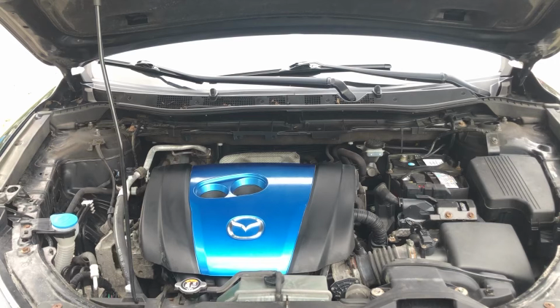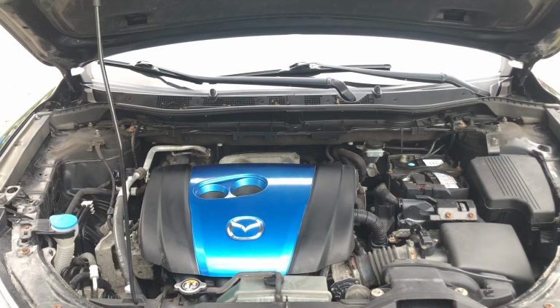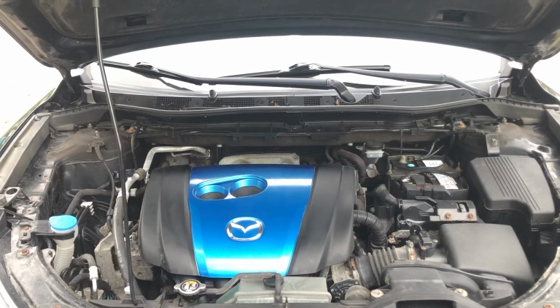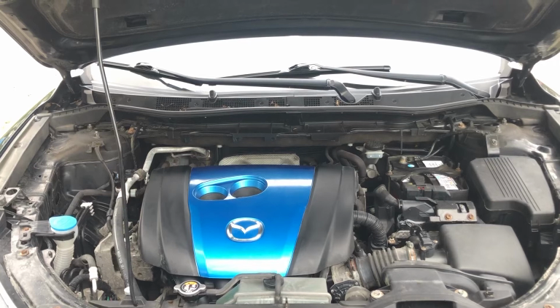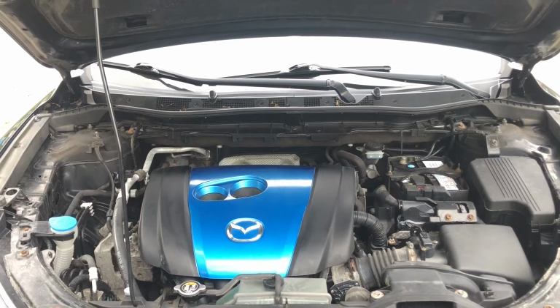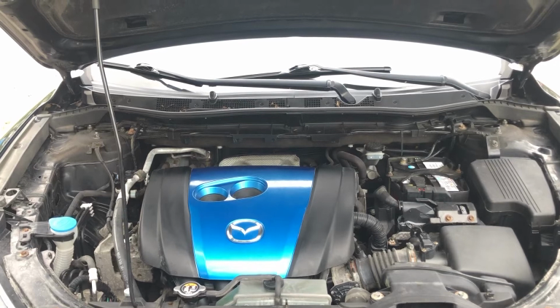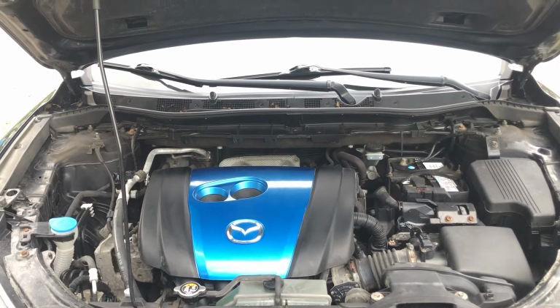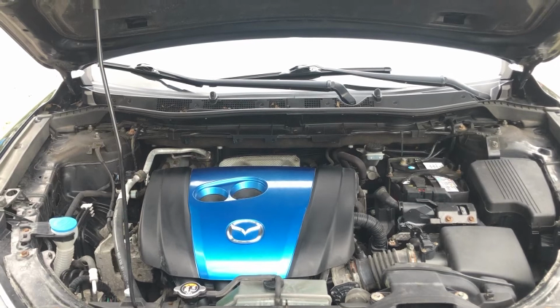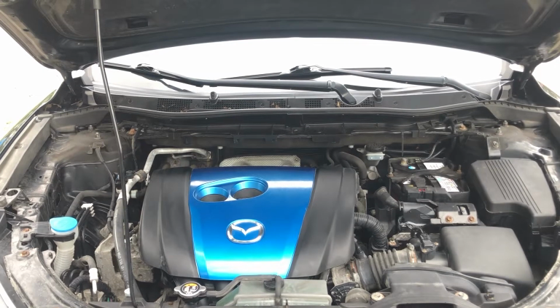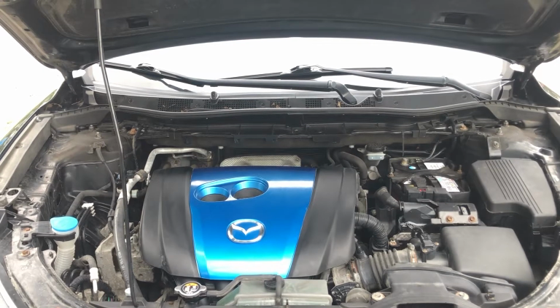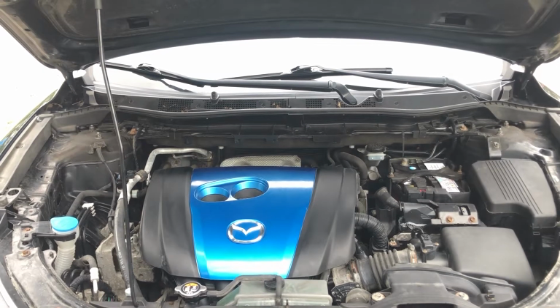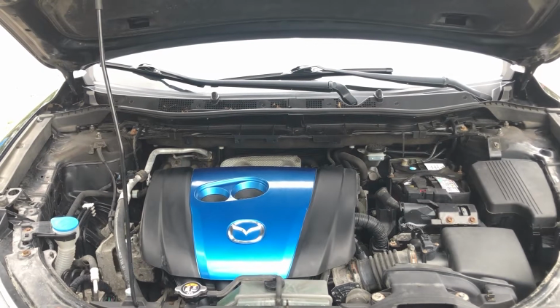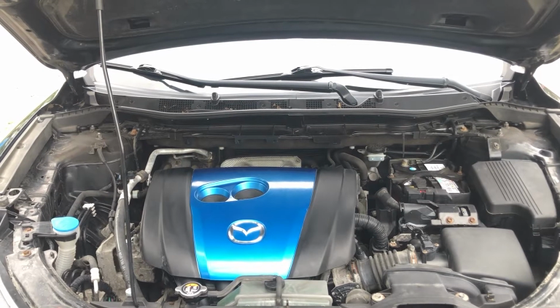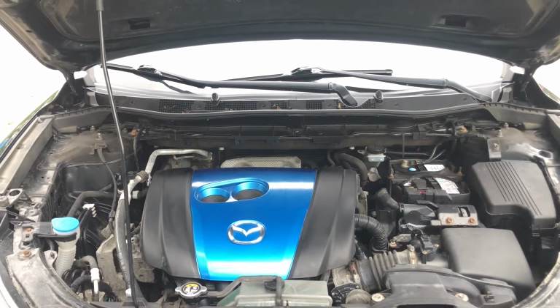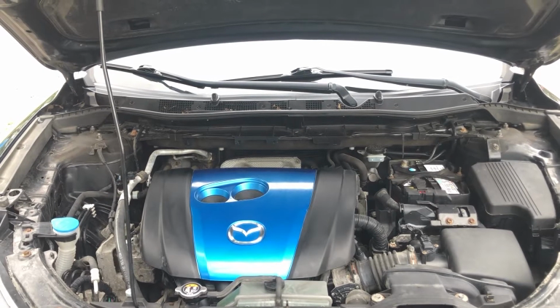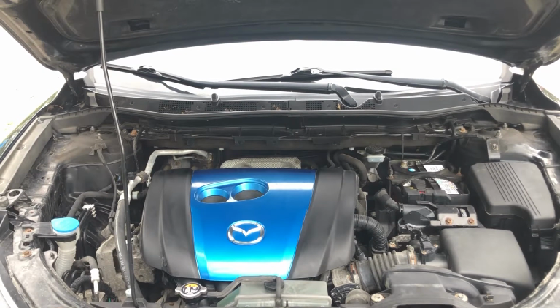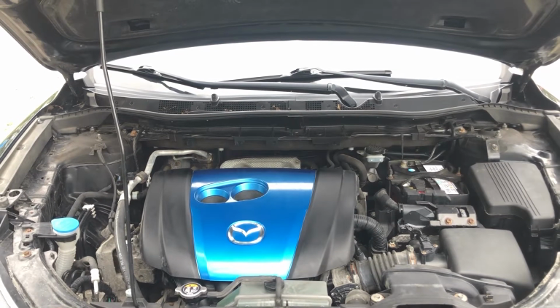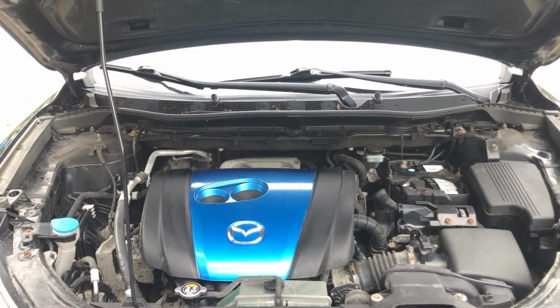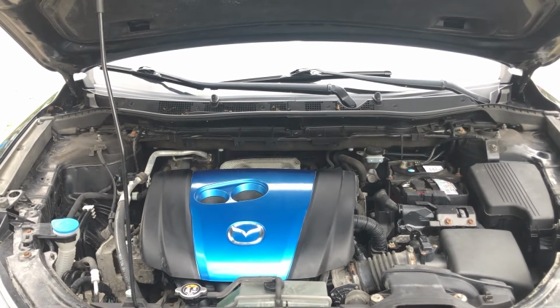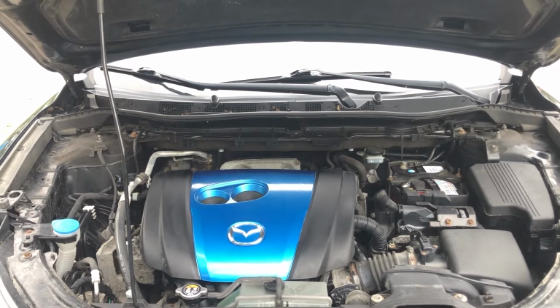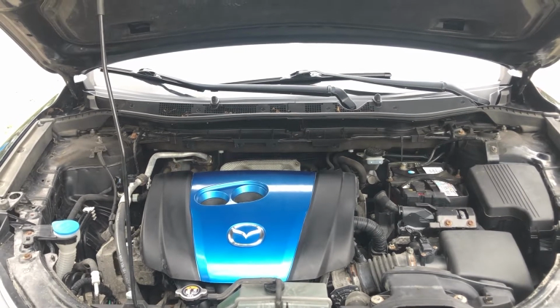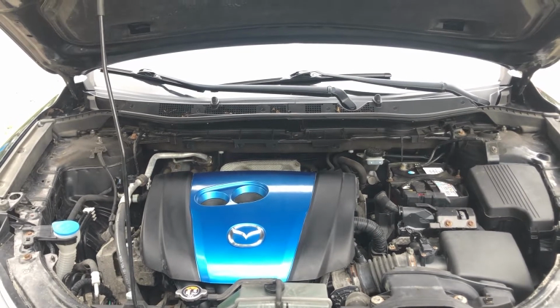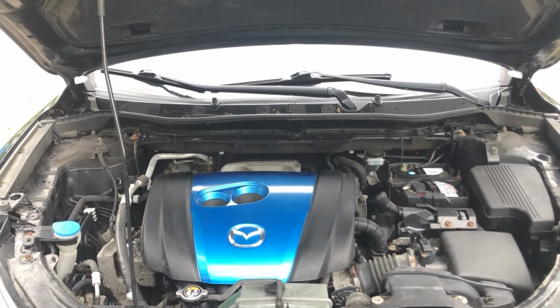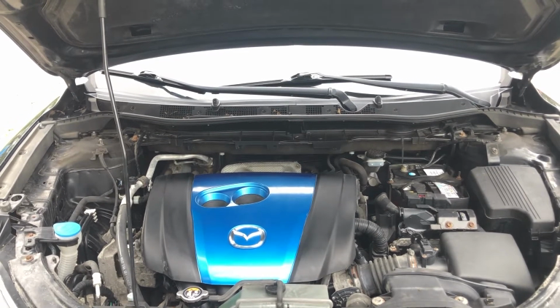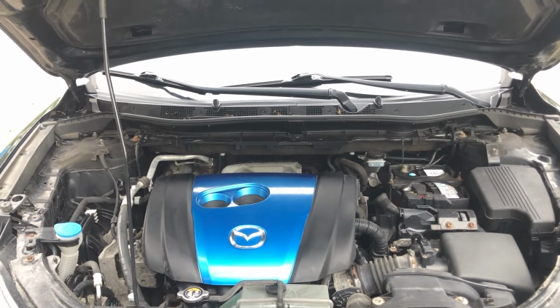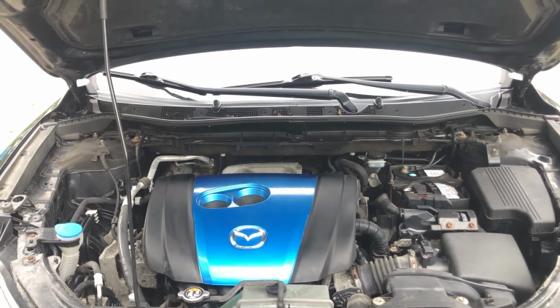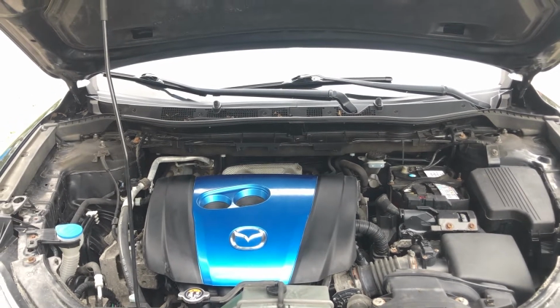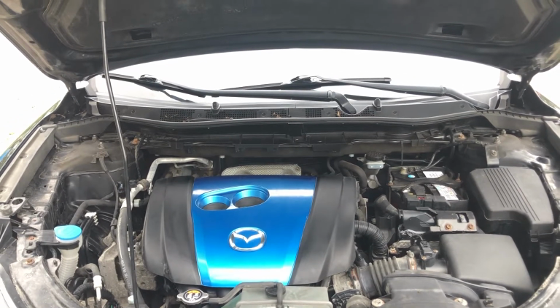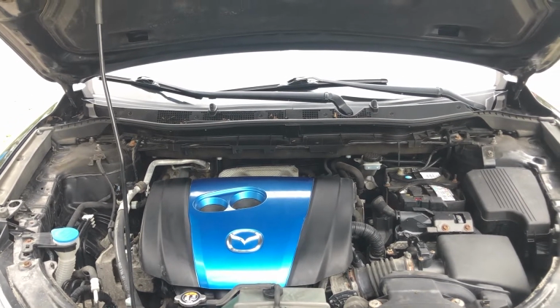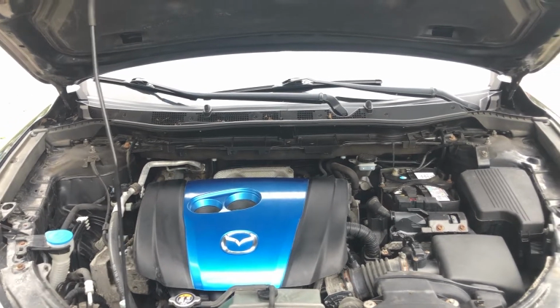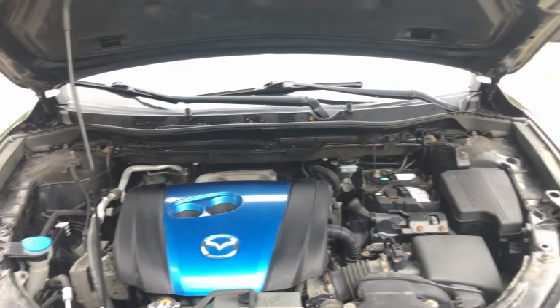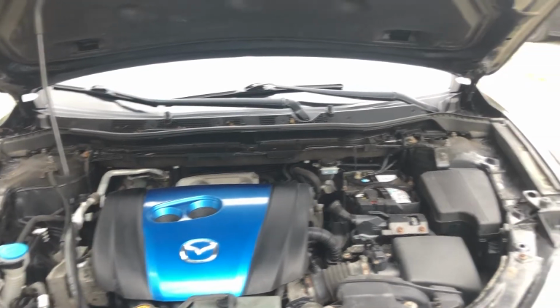Welcome to Simon's Carfix. Today we'll be showing you the fuse box locations for the 2014 Mazda CX-3.